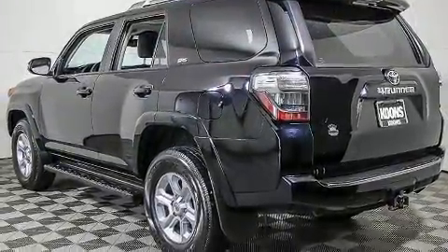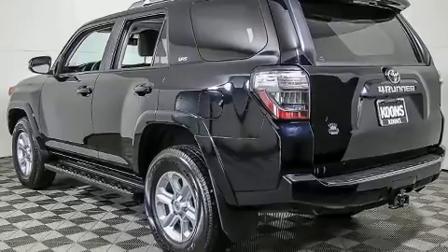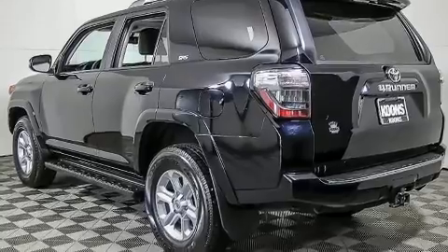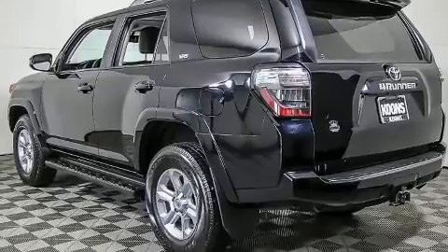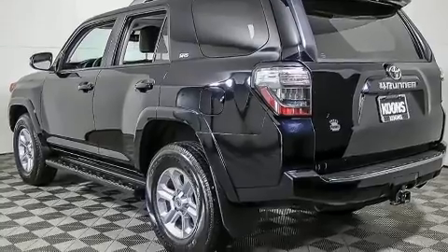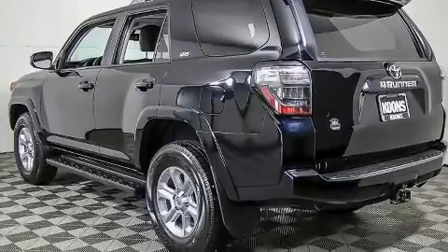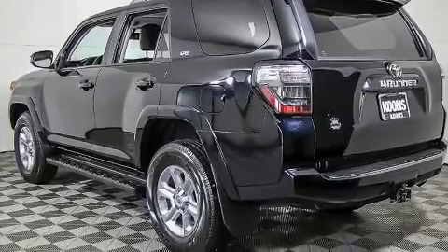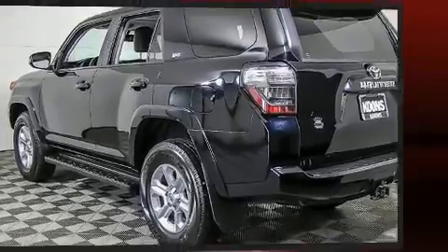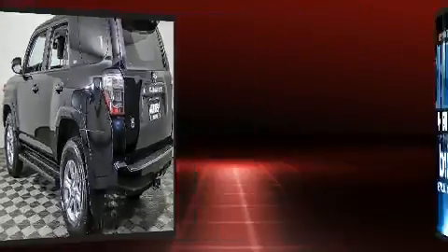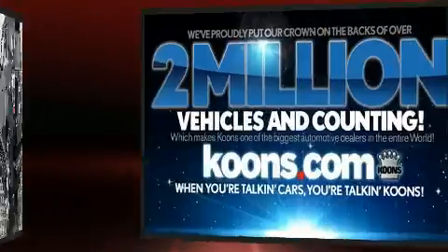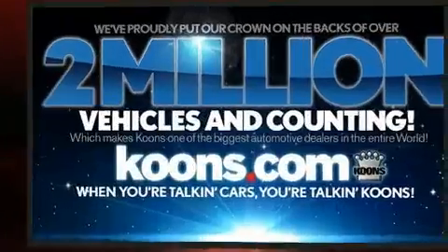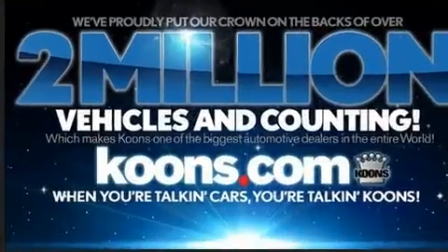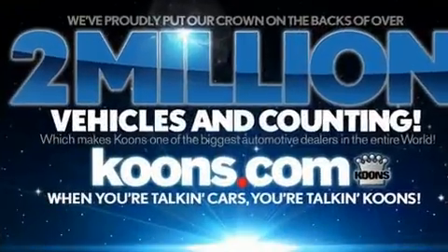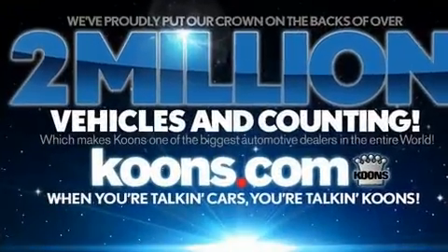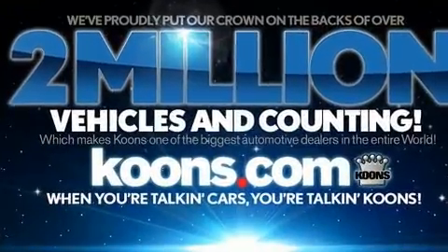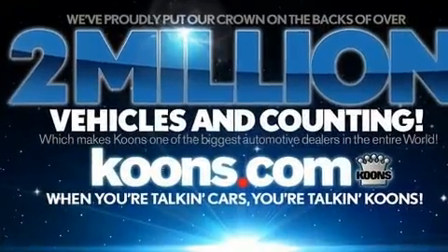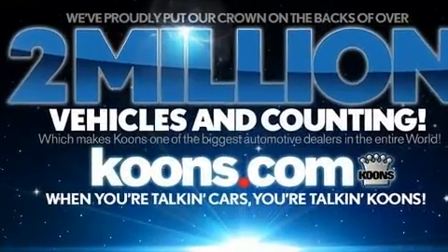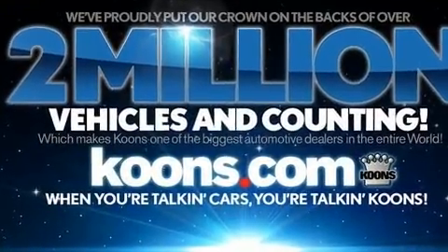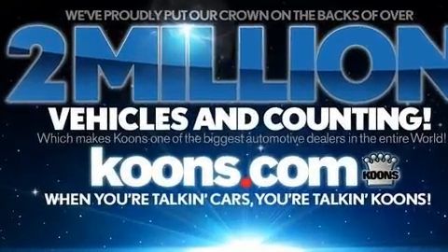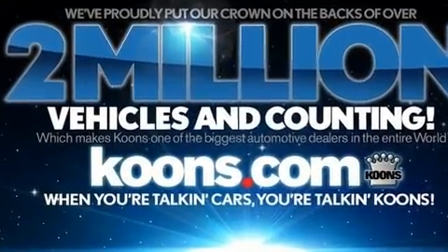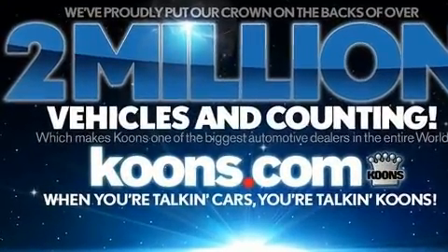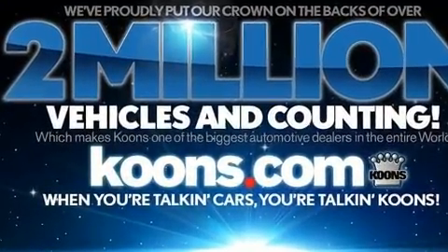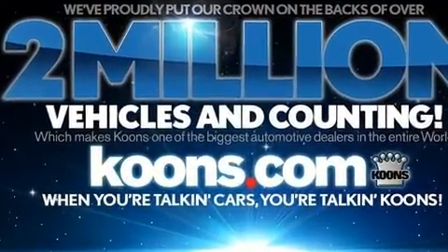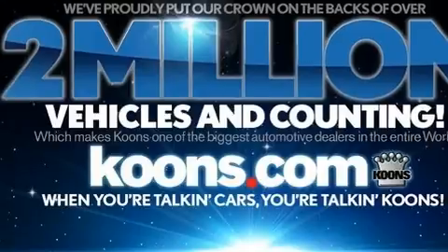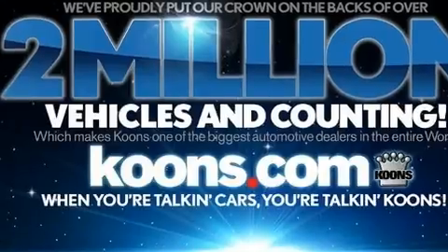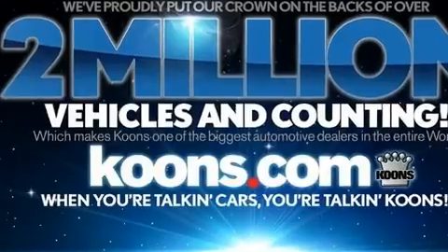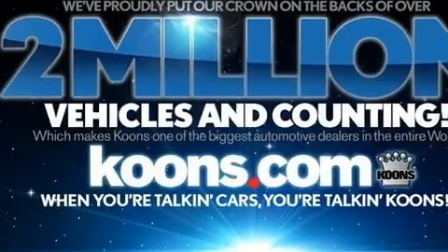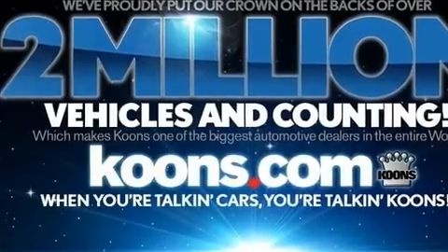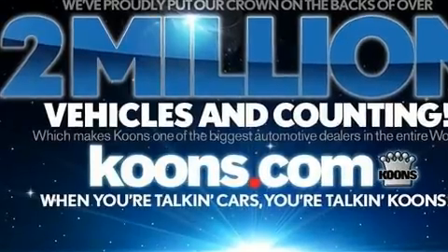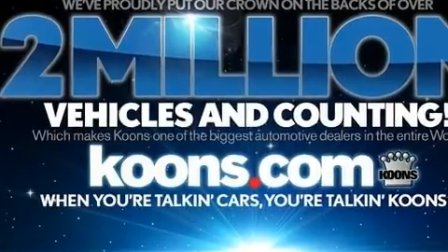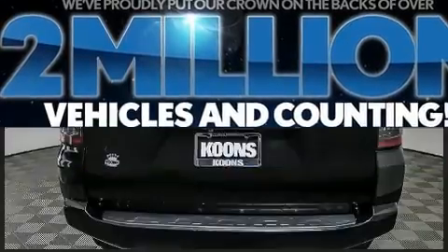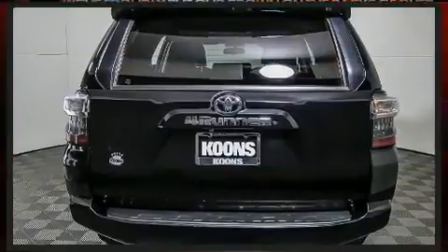Audio features include a CD player with MP3 capability and eight speakers, enhancing the audio experience throughout the interior.